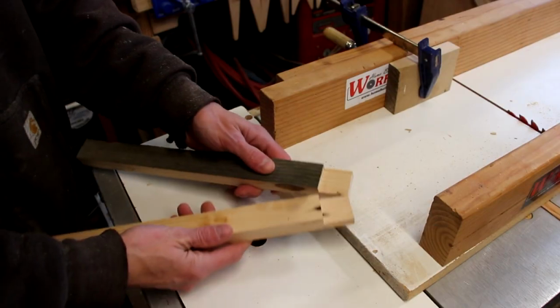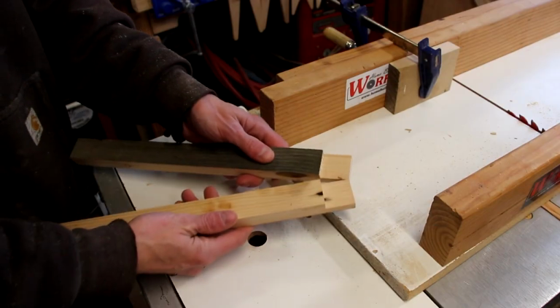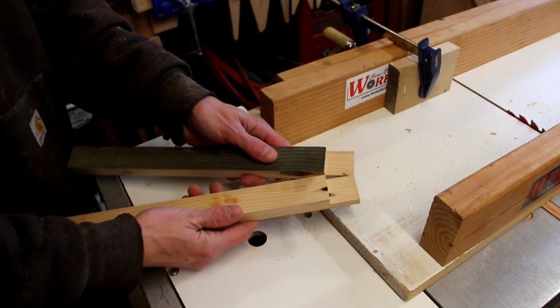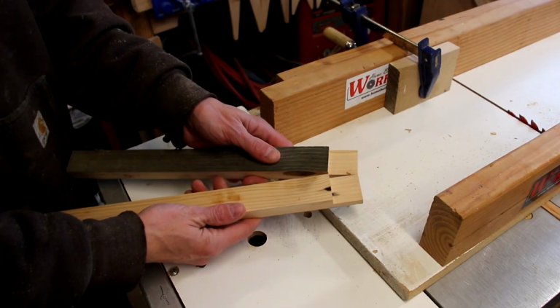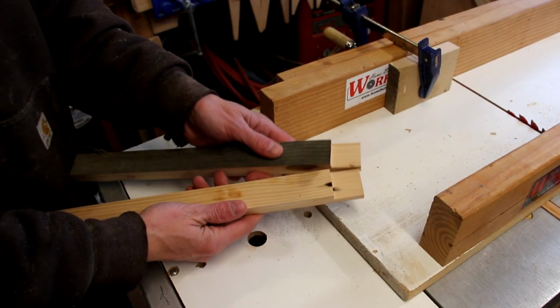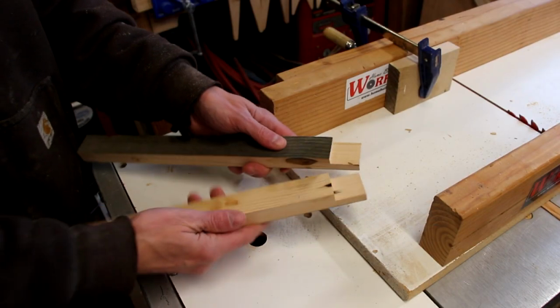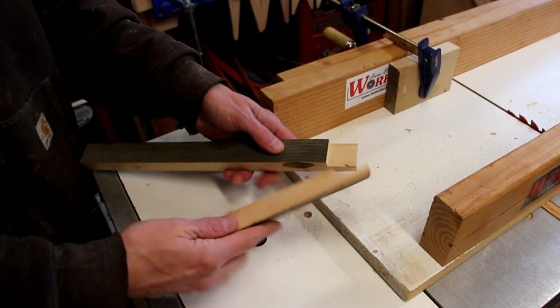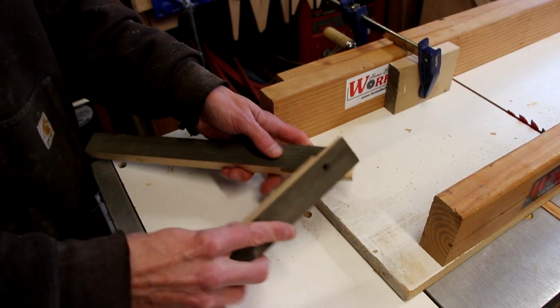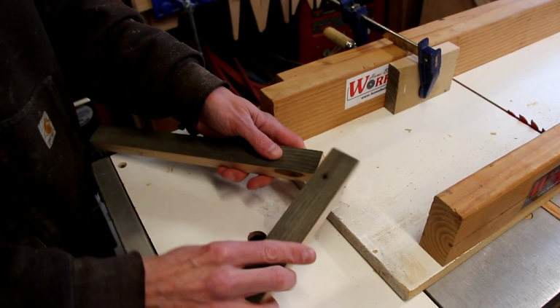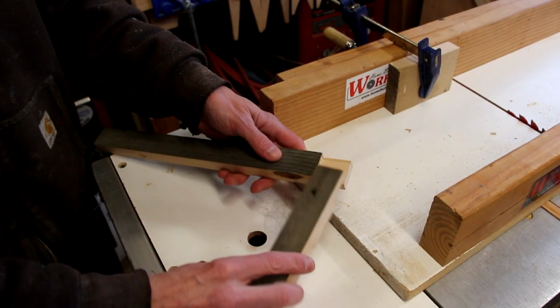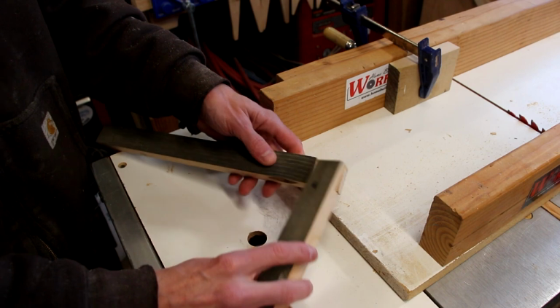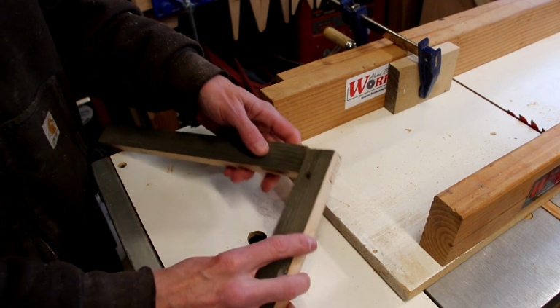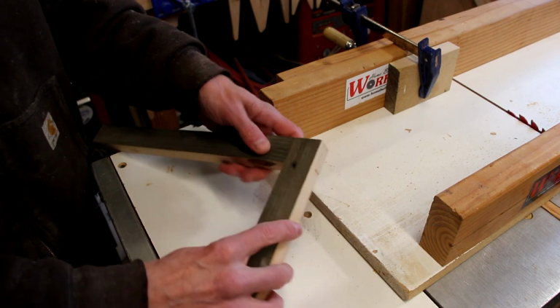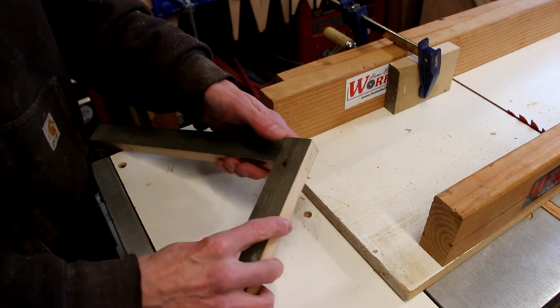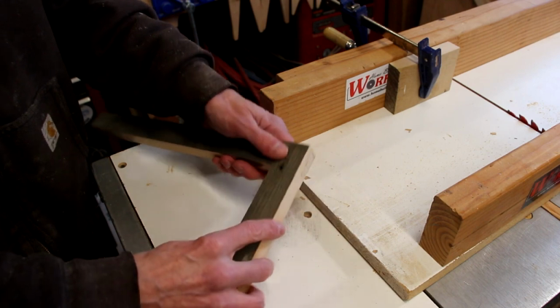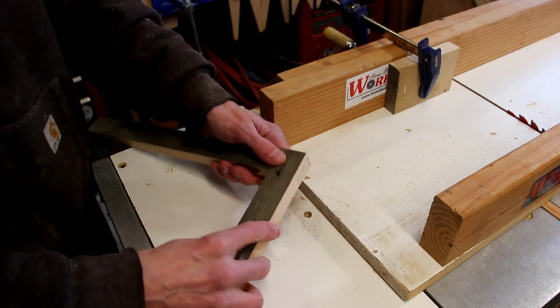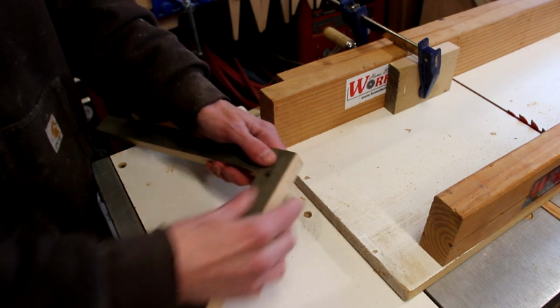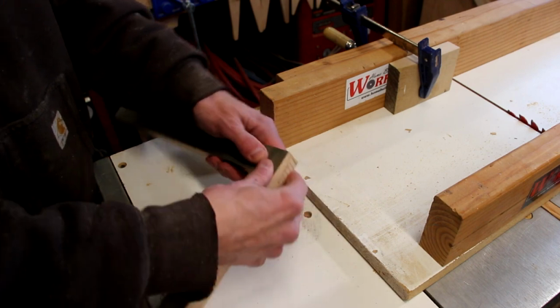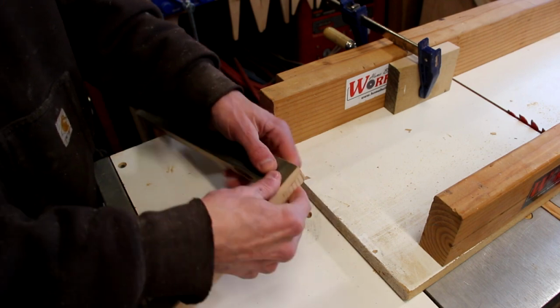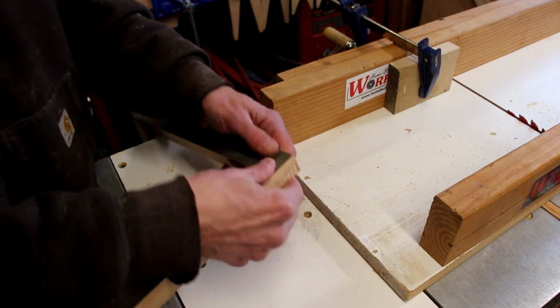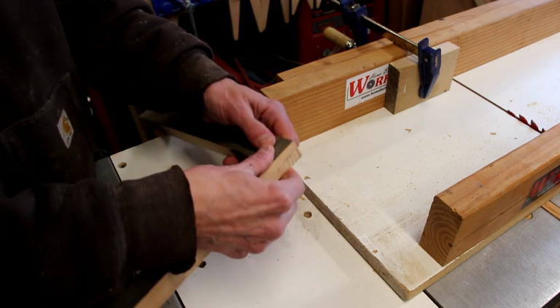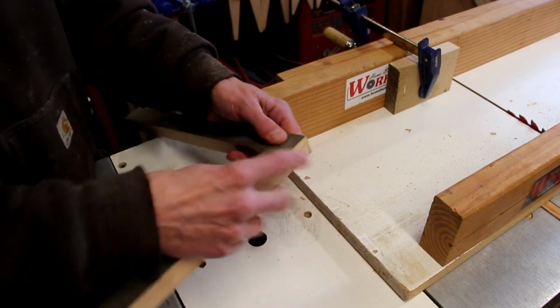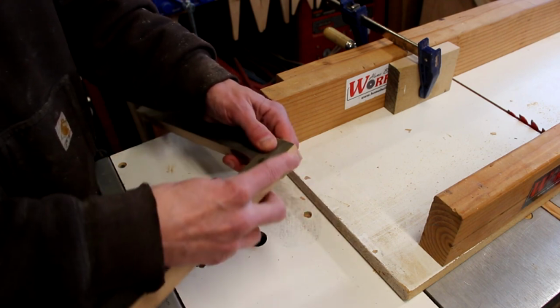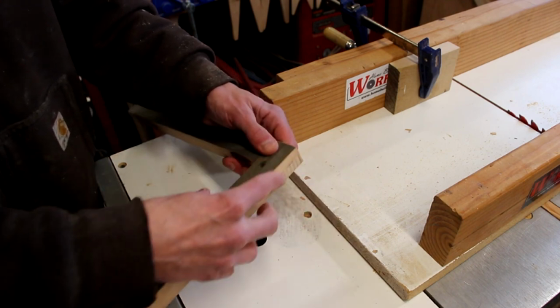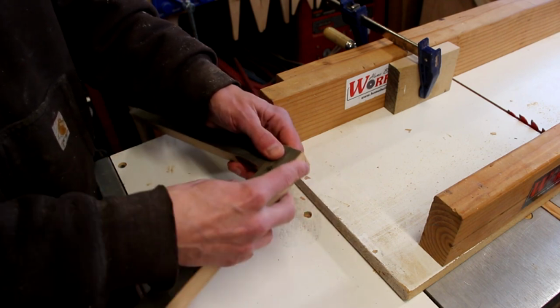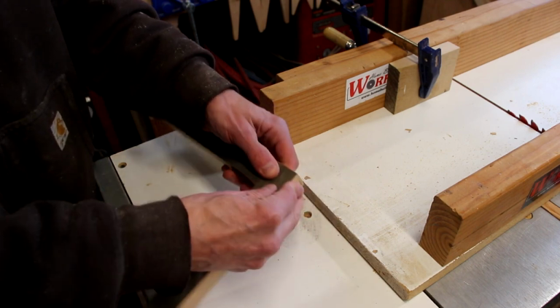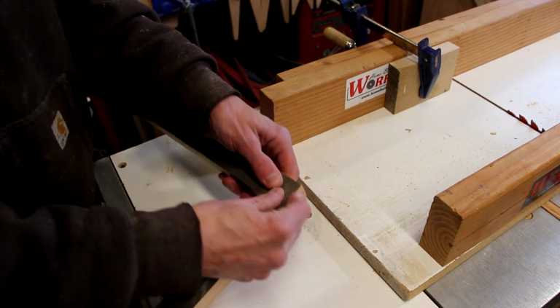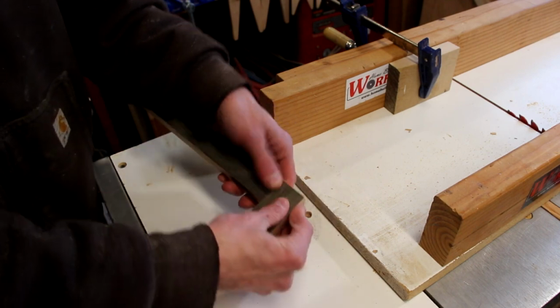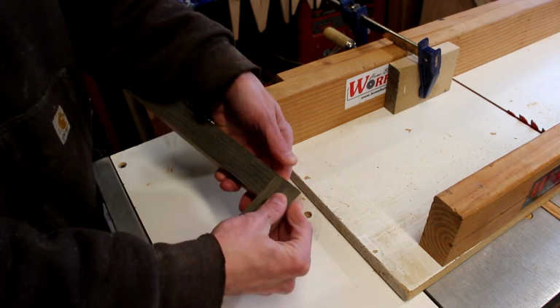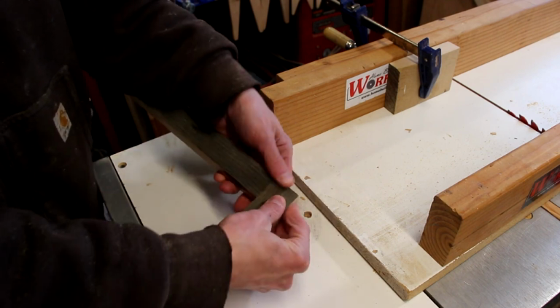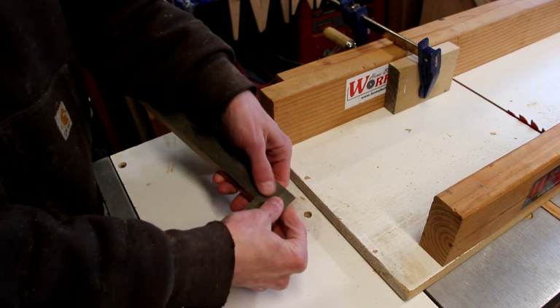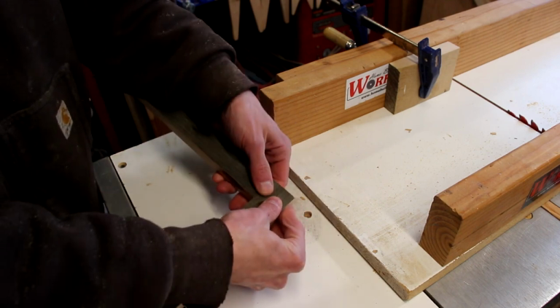Here you can see how the joint's going to fit together. Now I just have to repeat that process for the remaining three corners.